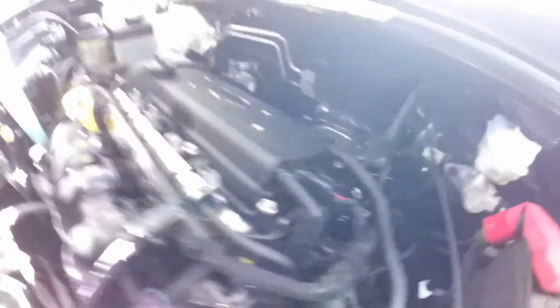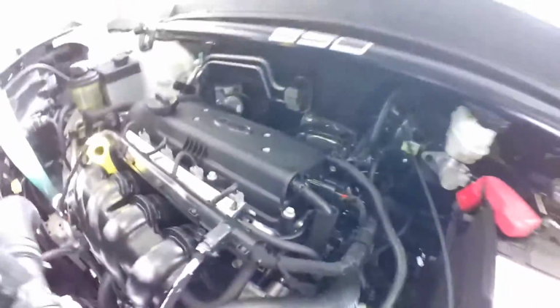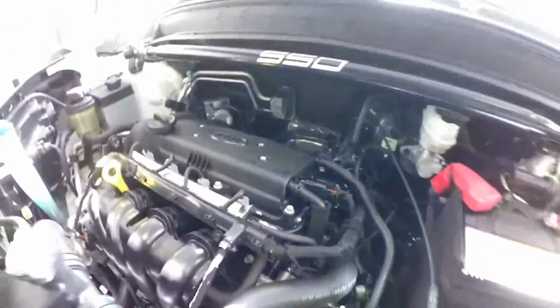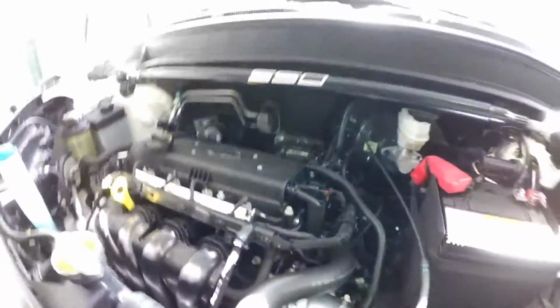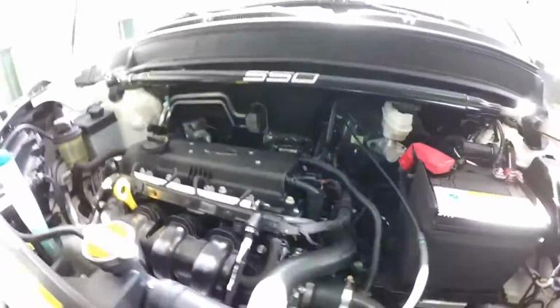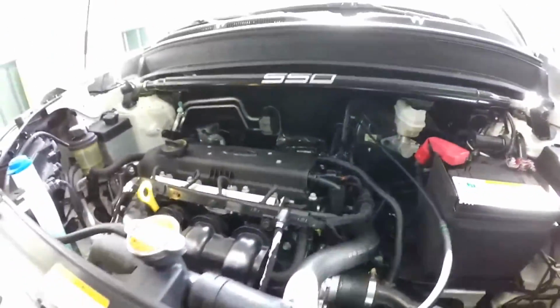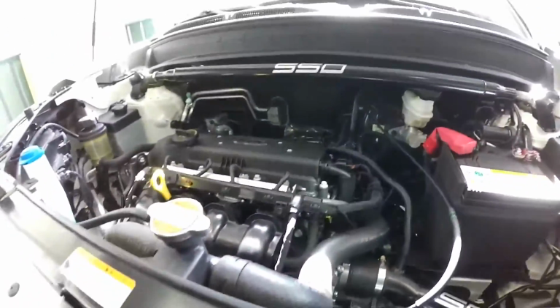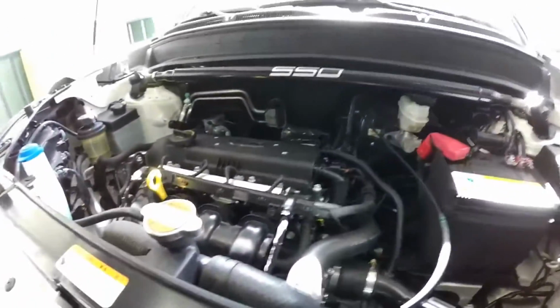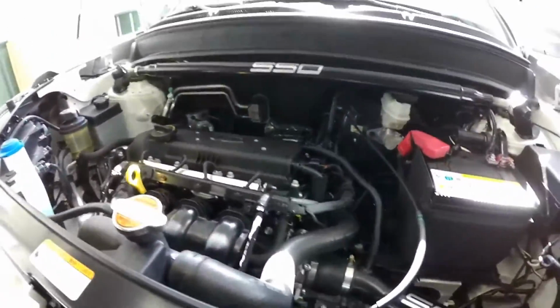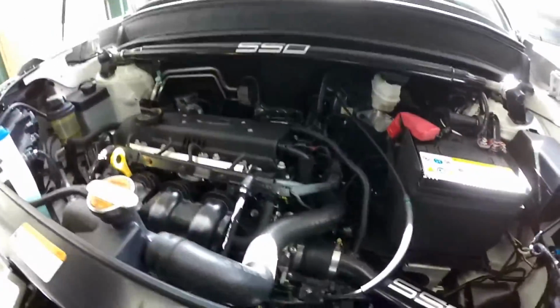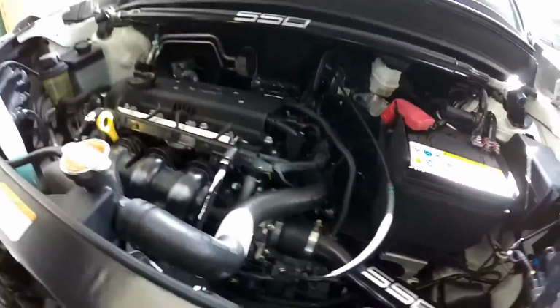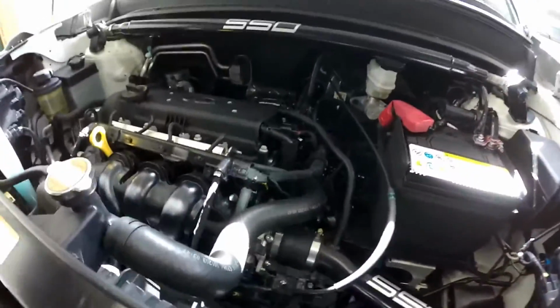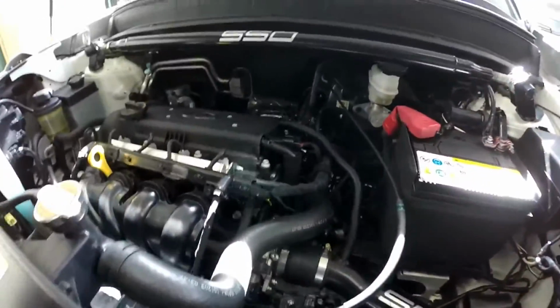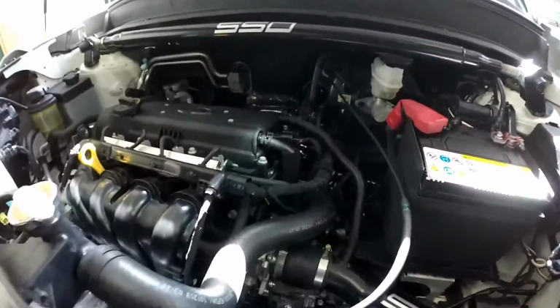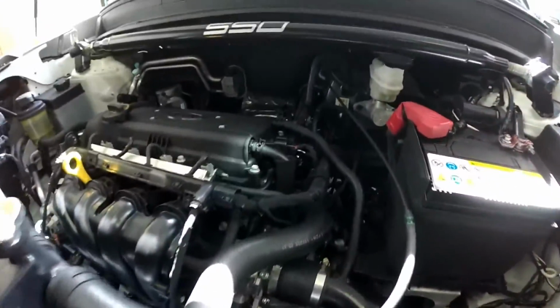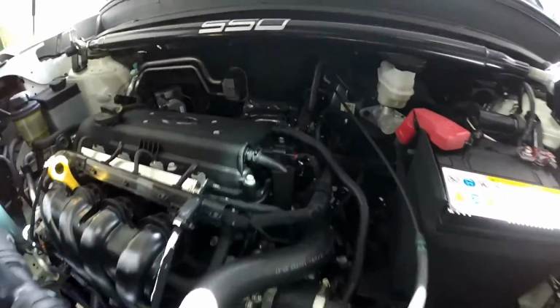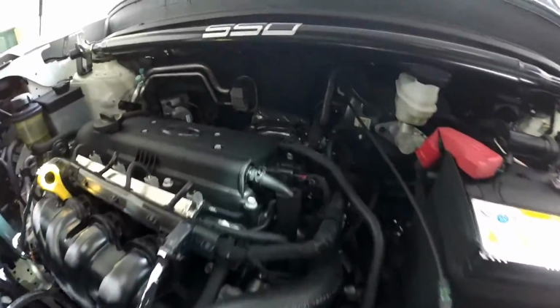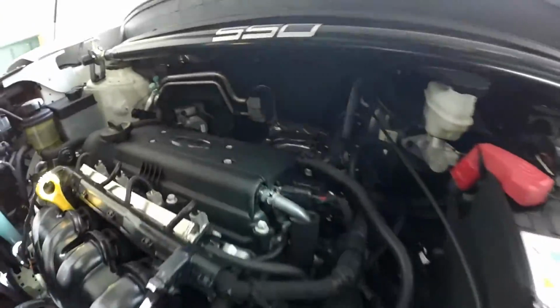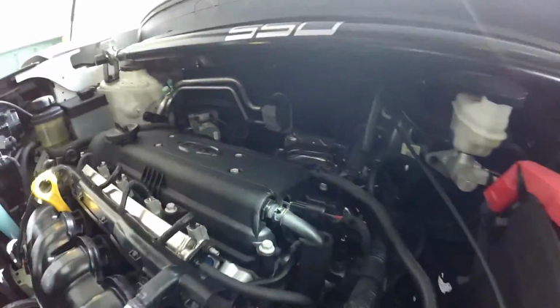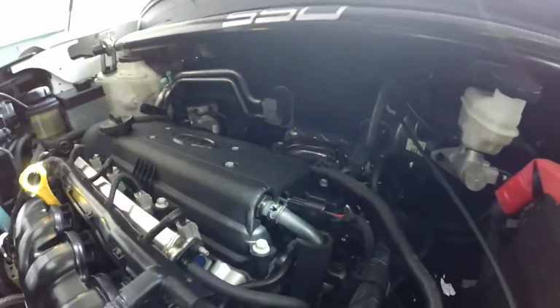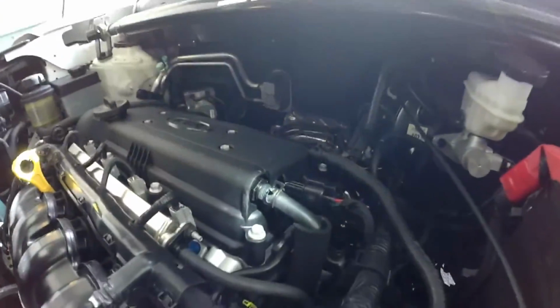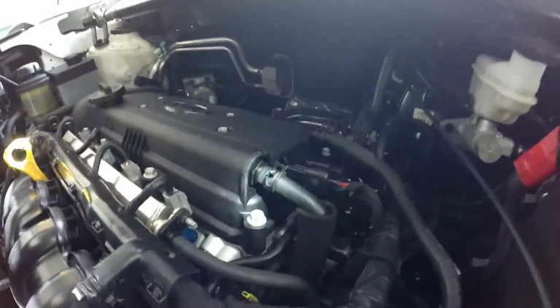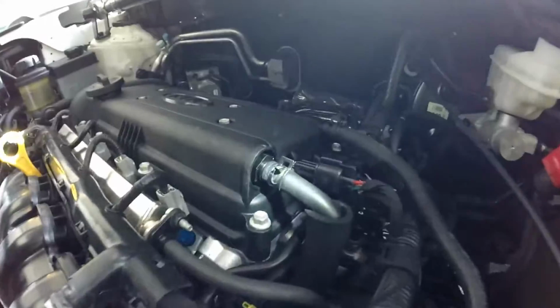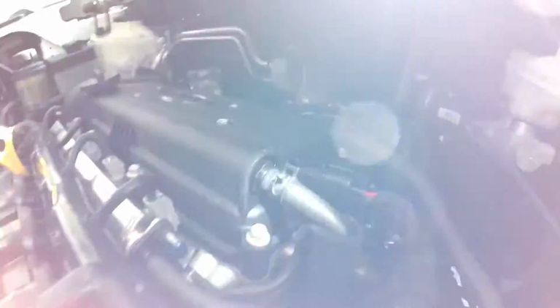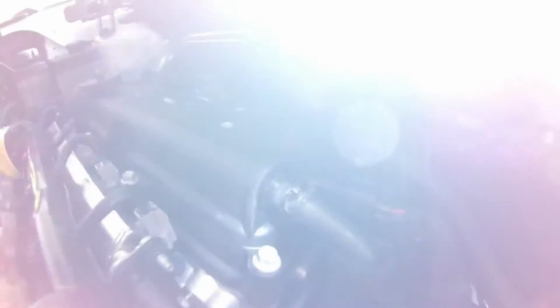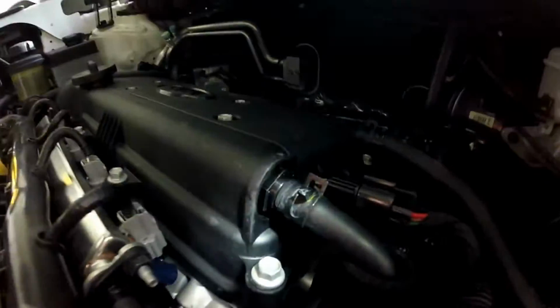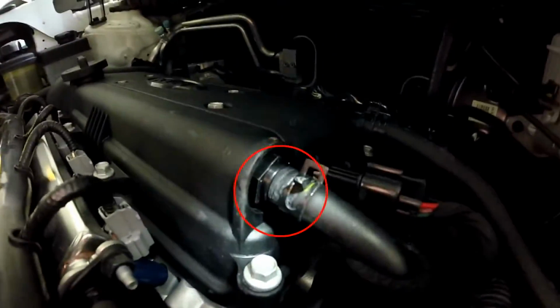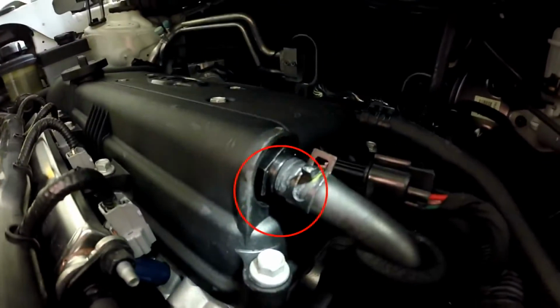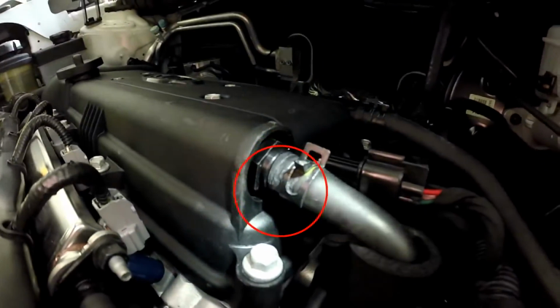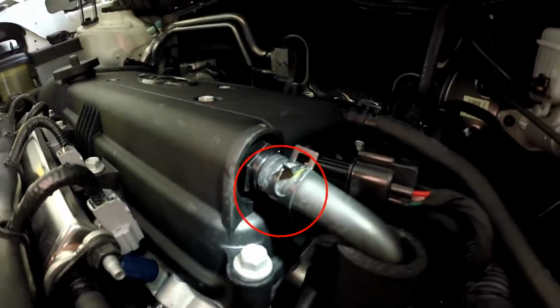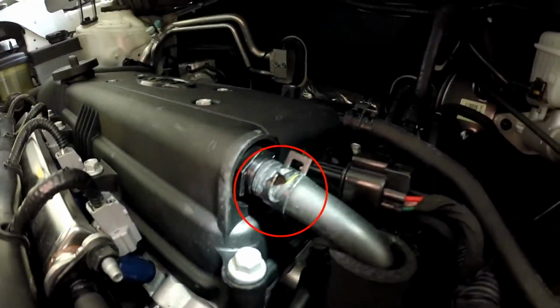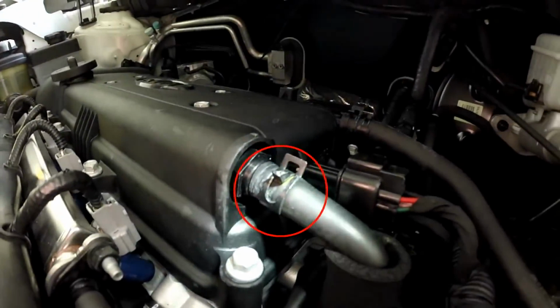Next on this vehicle is going to be the PCV valve. The PCV valve is in the valve cover right here on top.